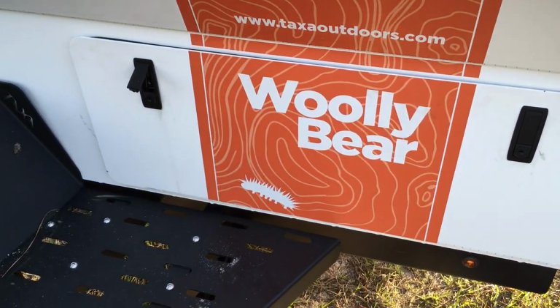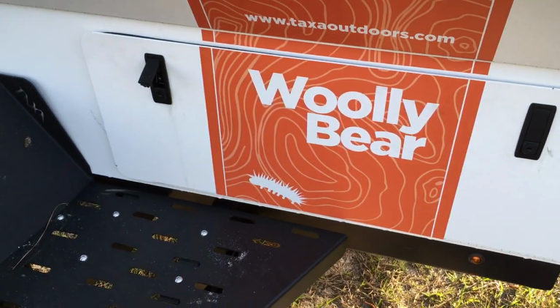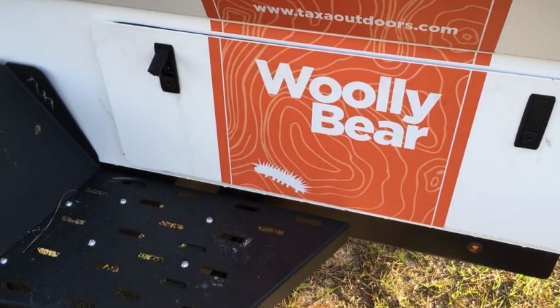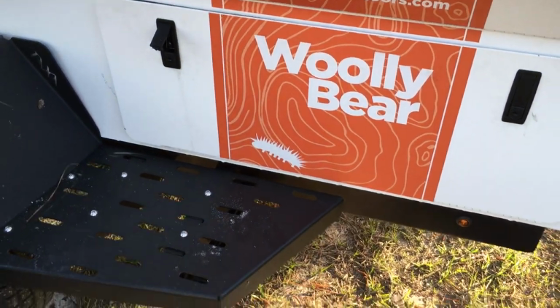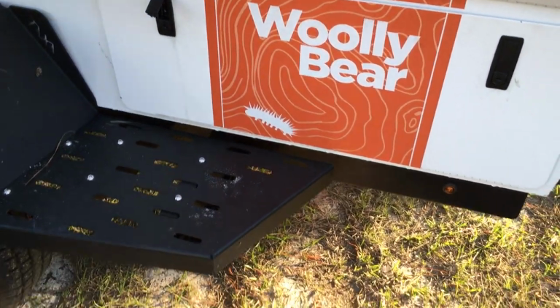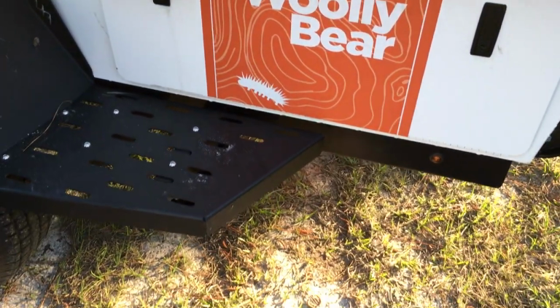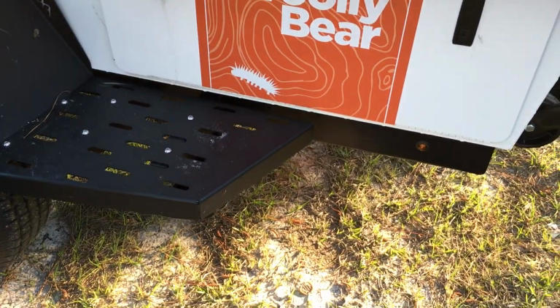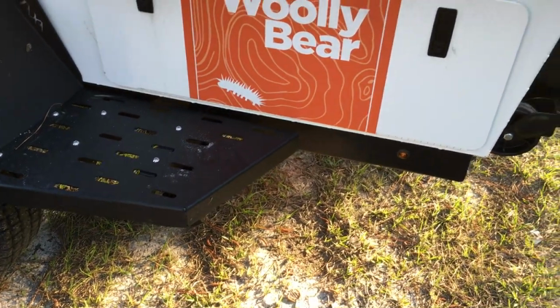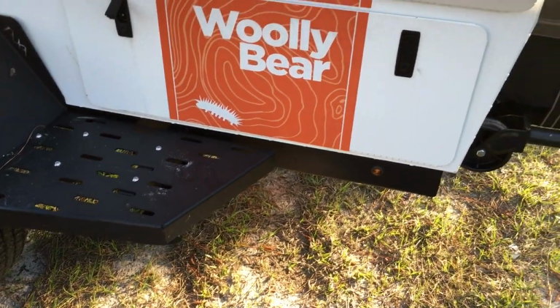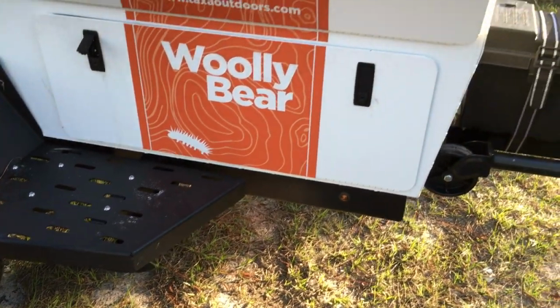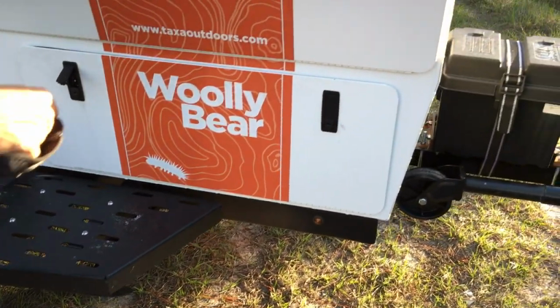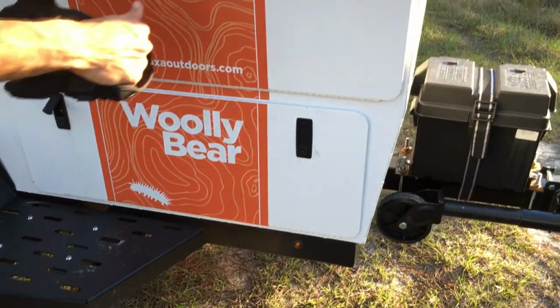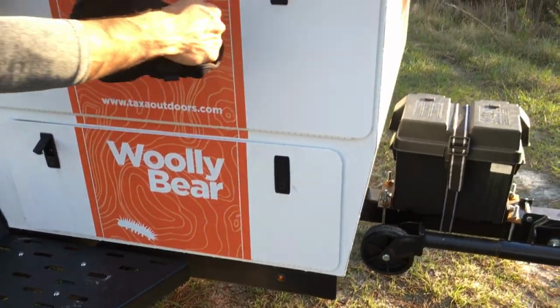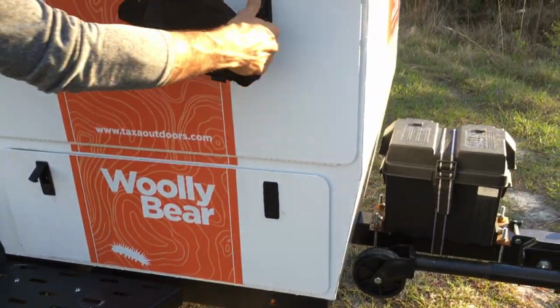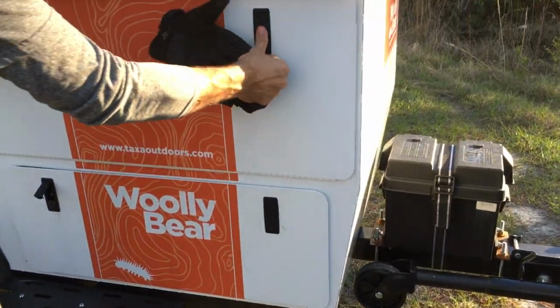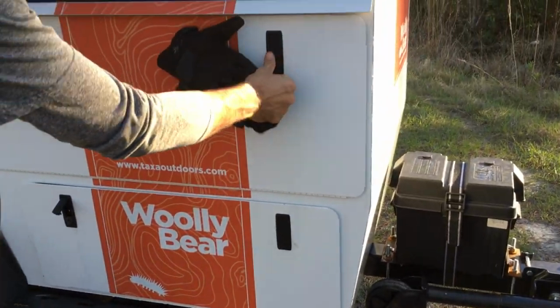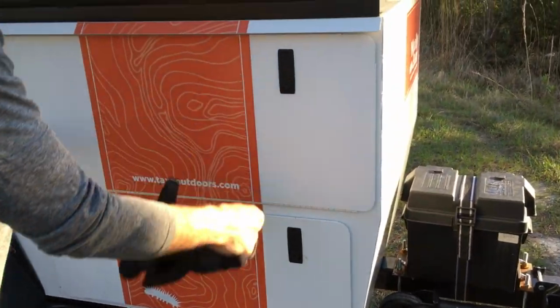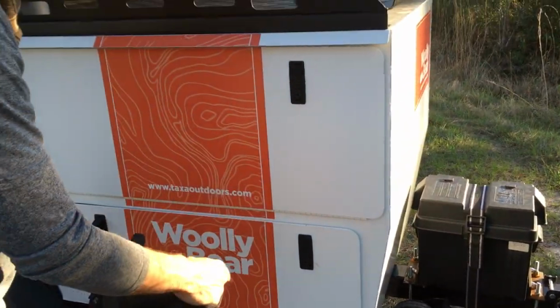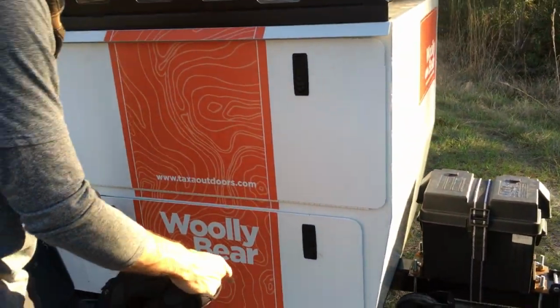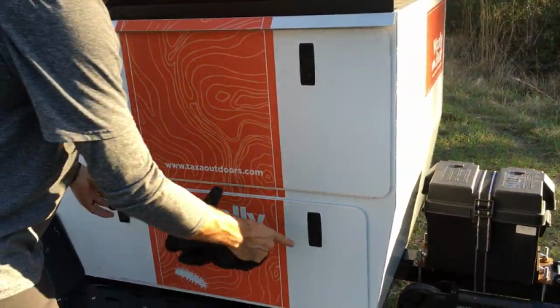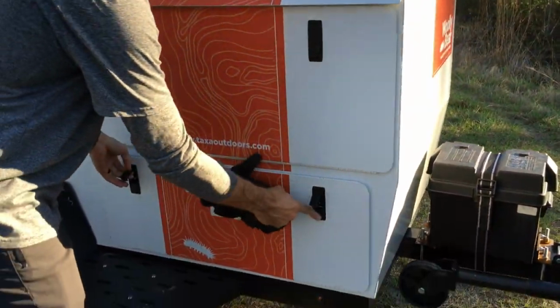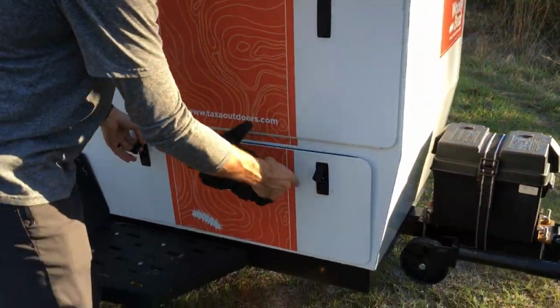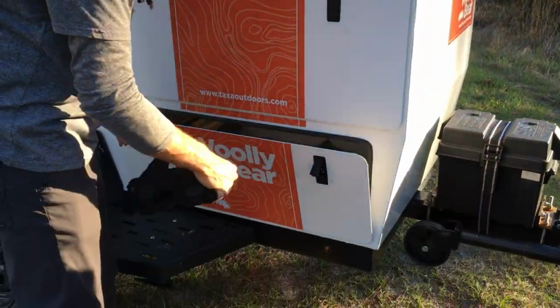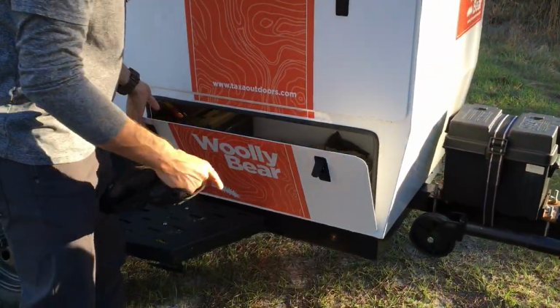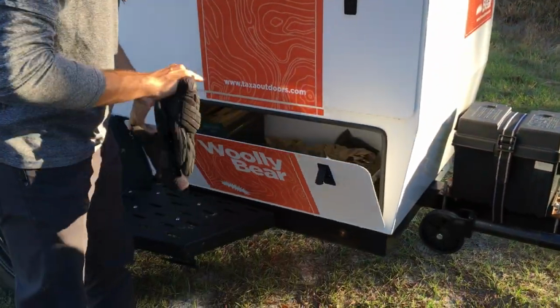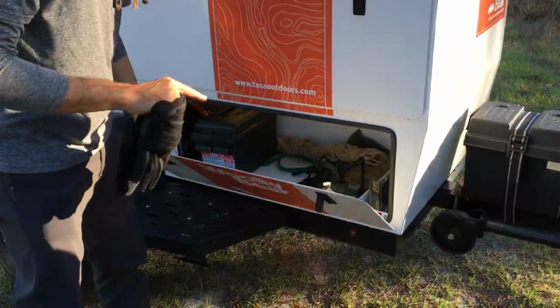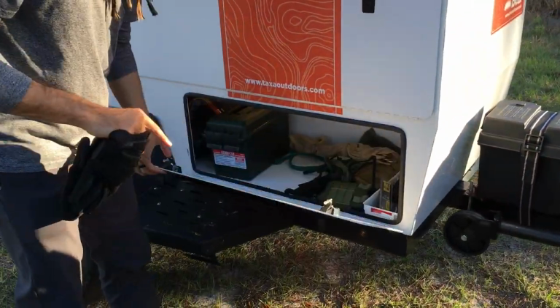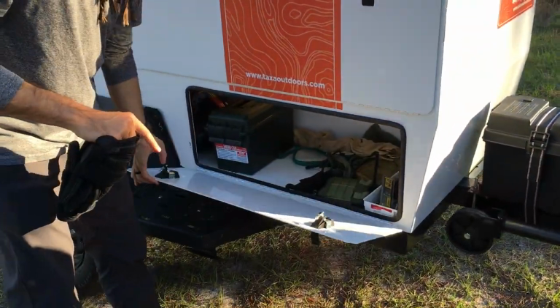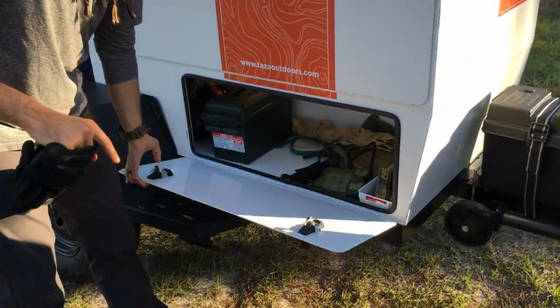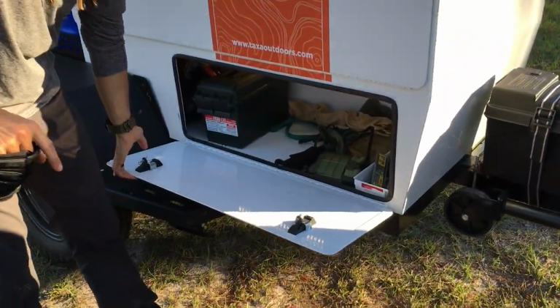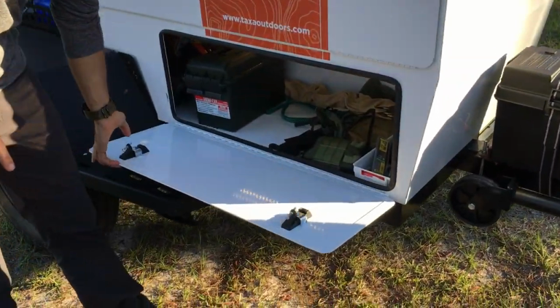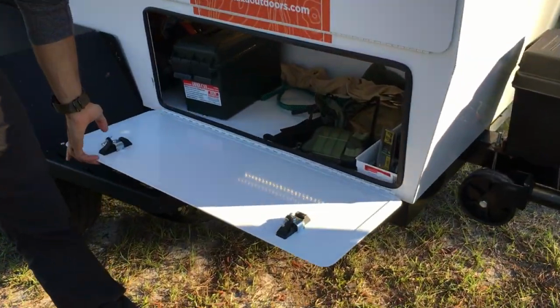There are three lights total: this compartment is all lit up, that compartment is all lit up, and there's a third light that shines out on the ground, which is pretty nice at night.